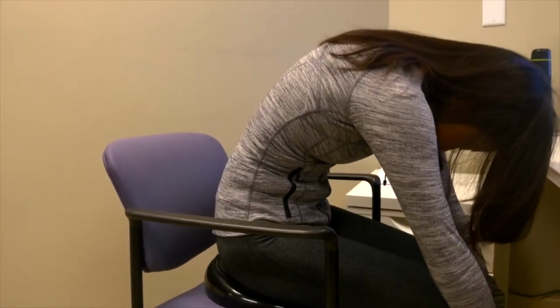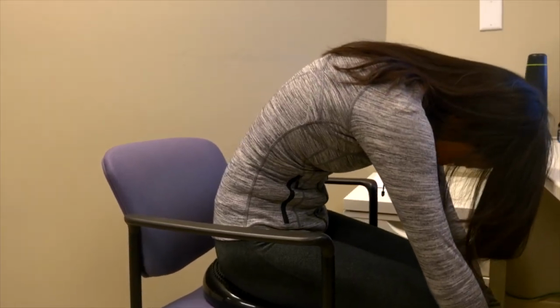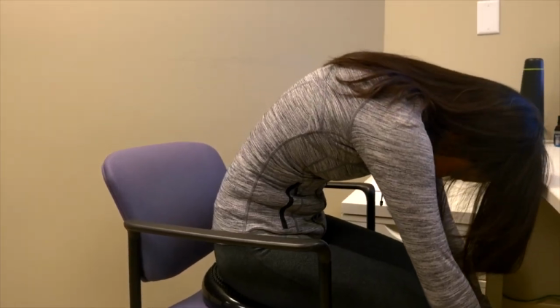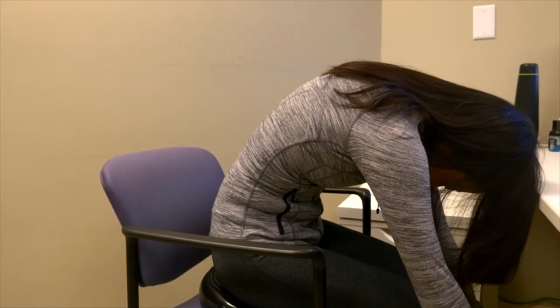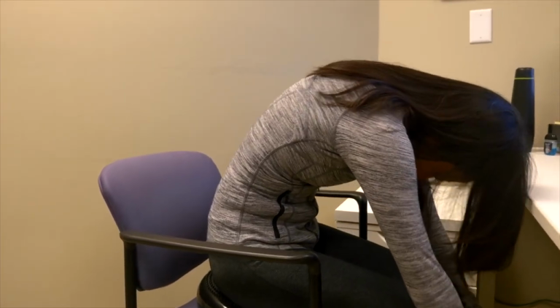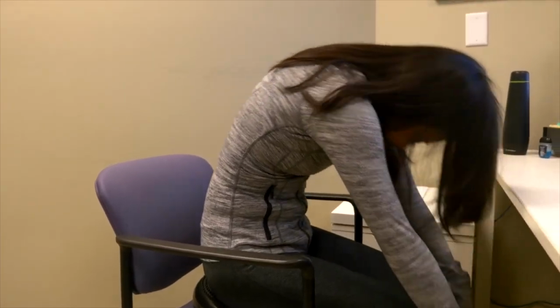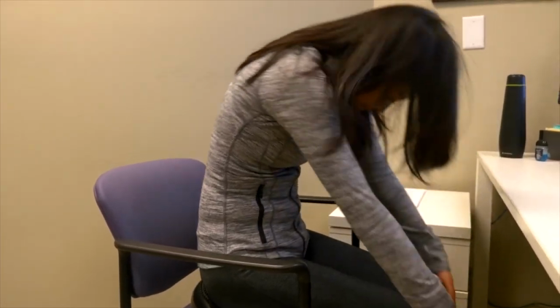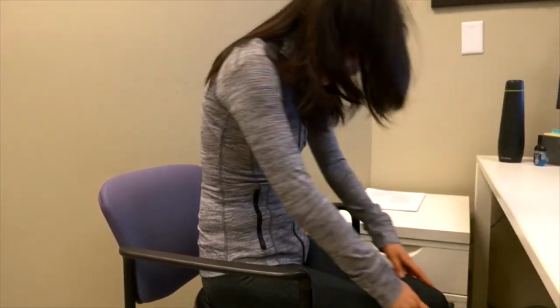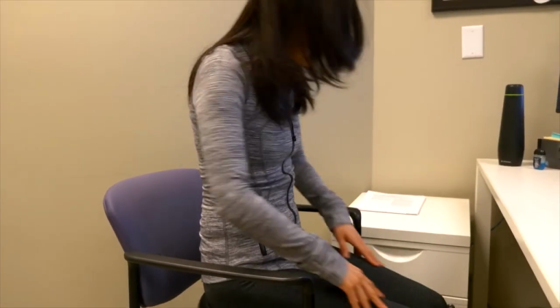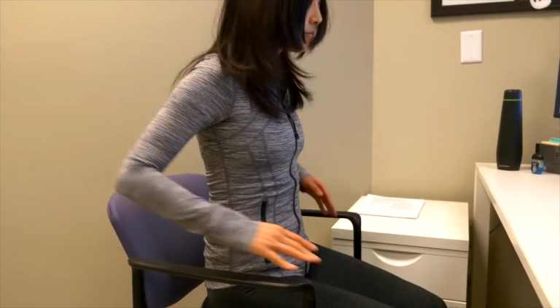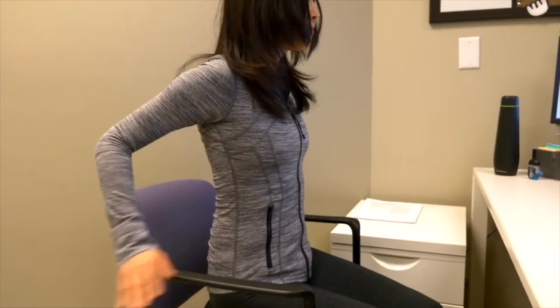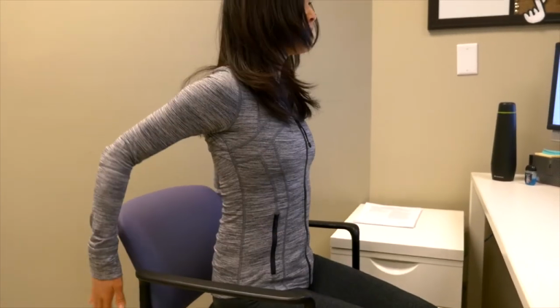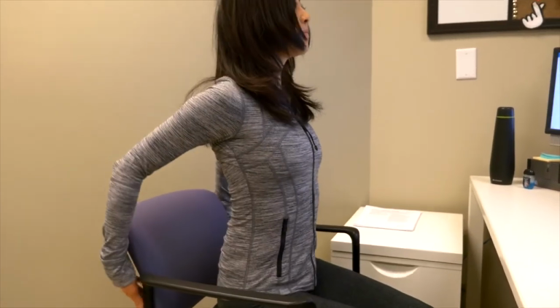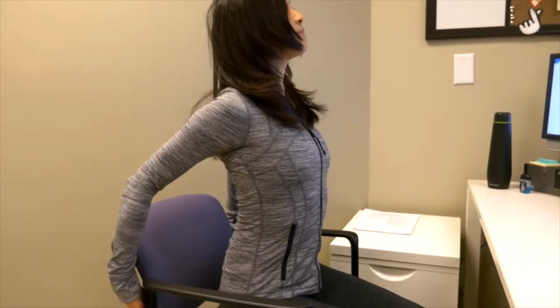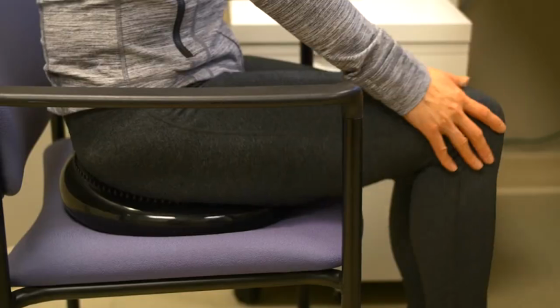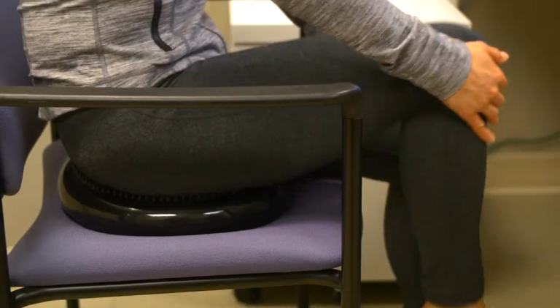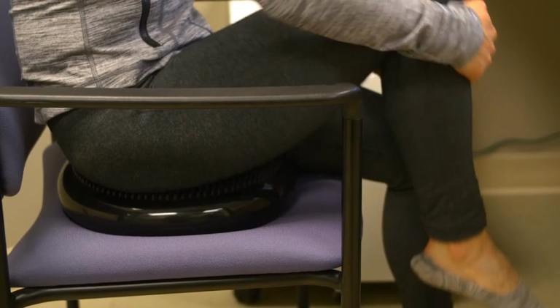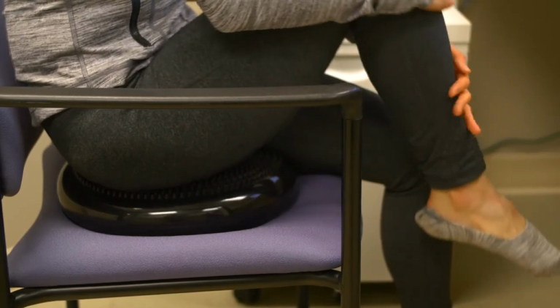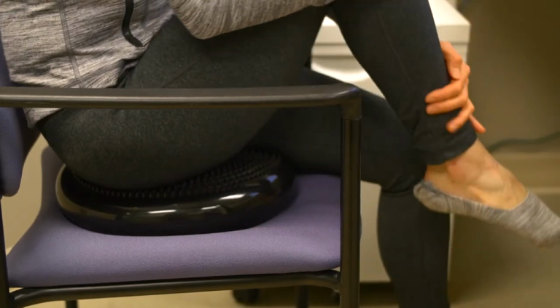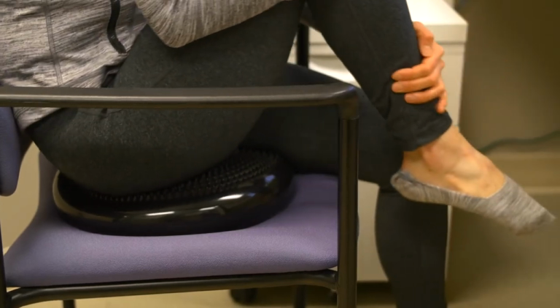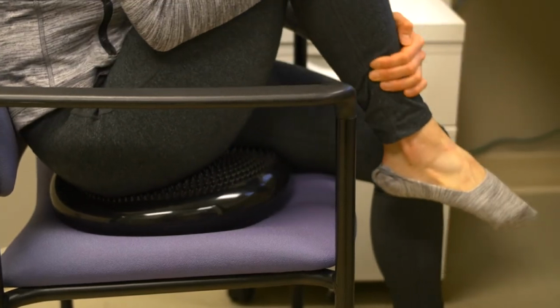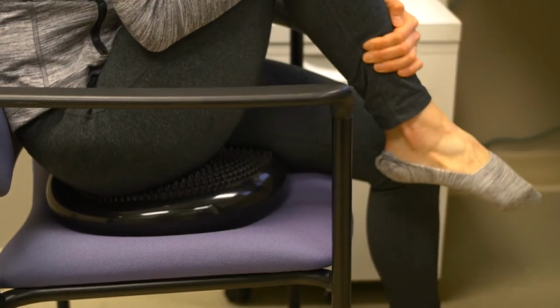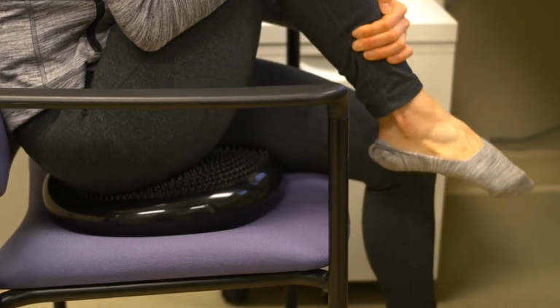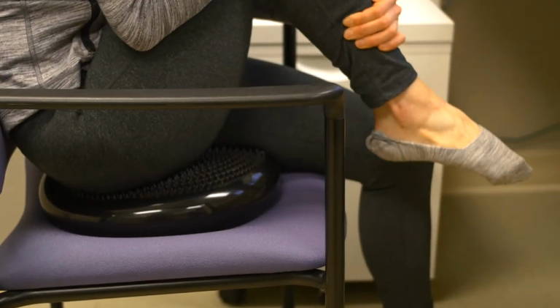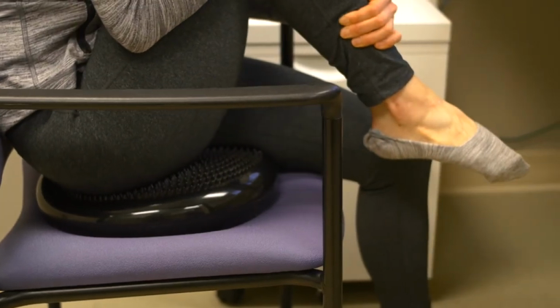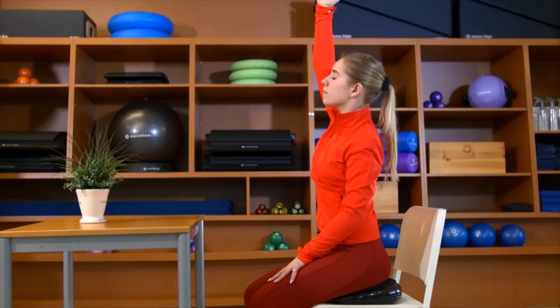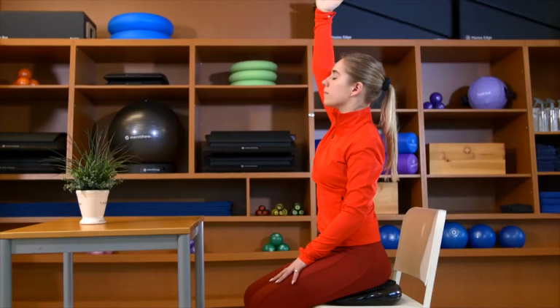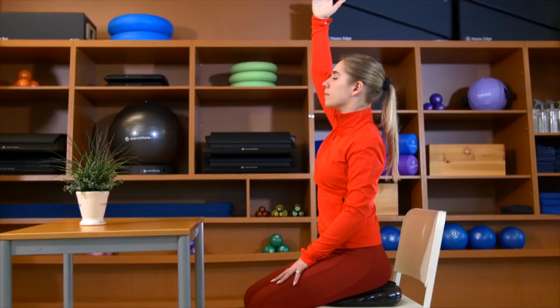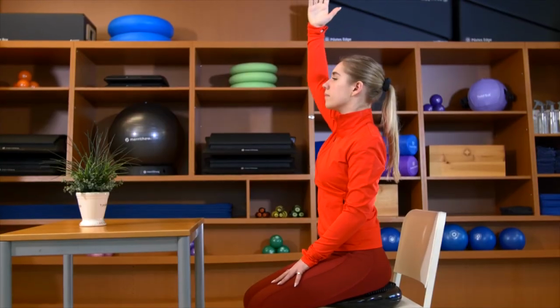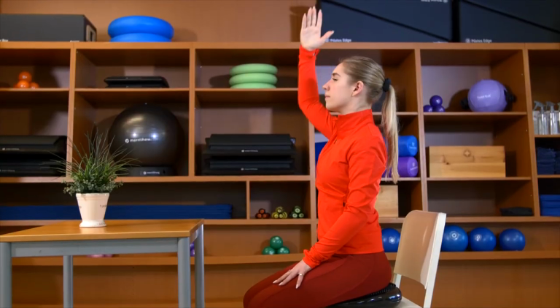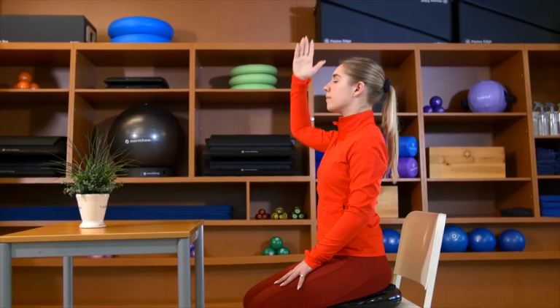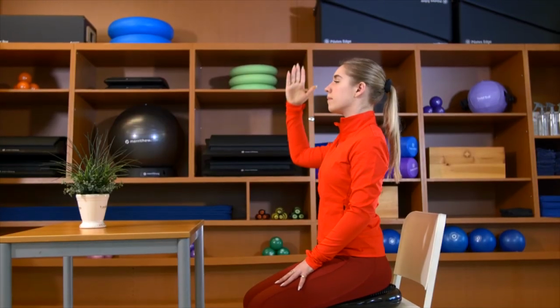The sitting cushion is ideal for use in your home office, in the car, or in a clinical setting.